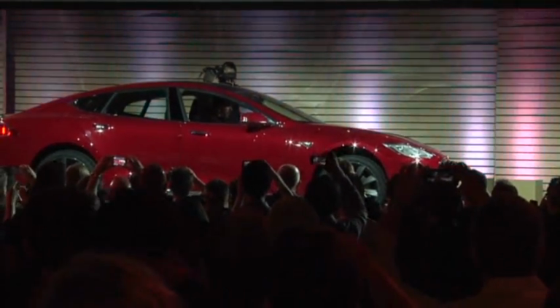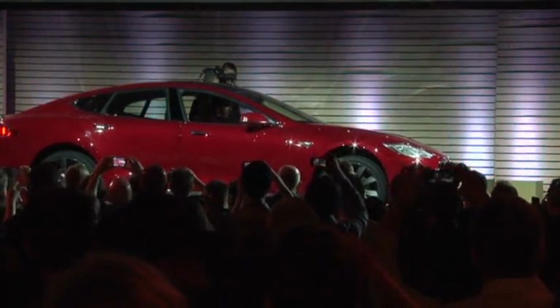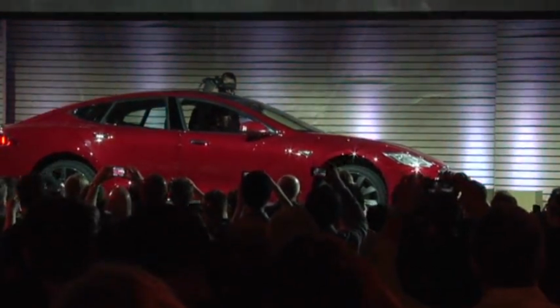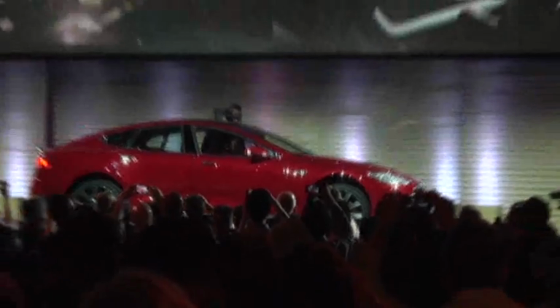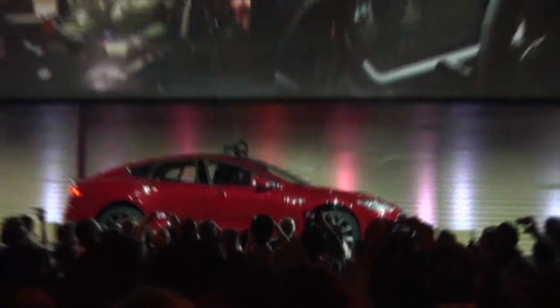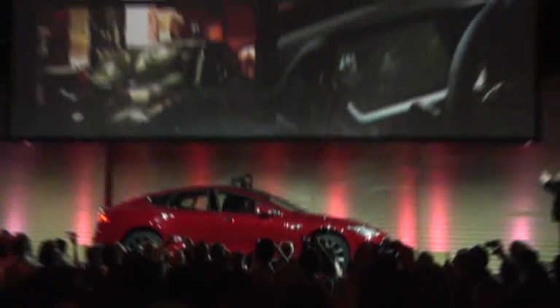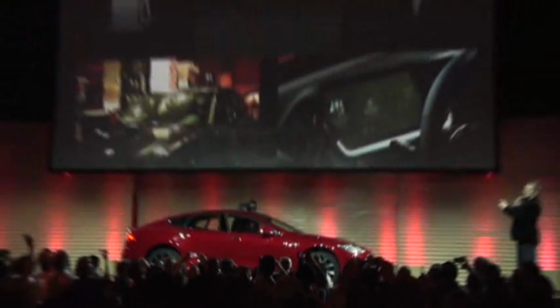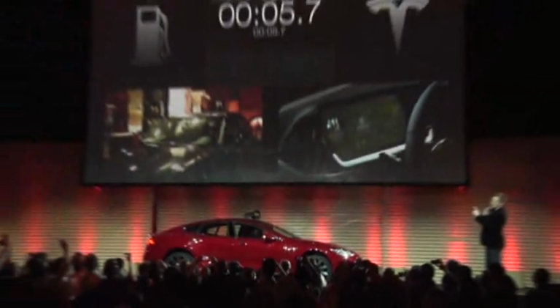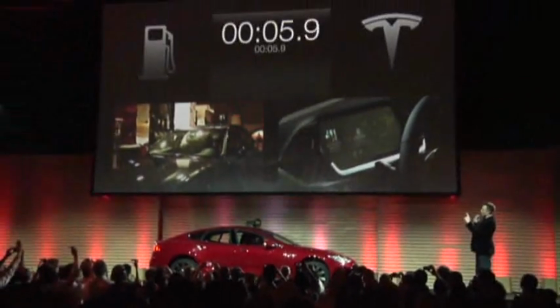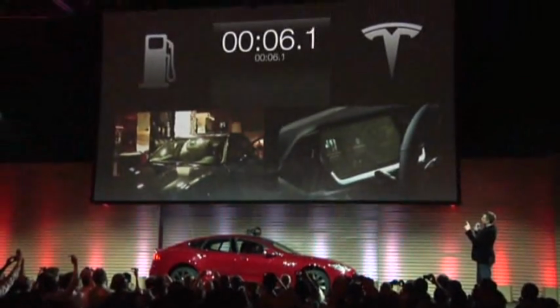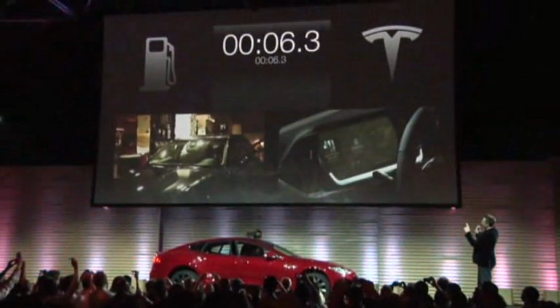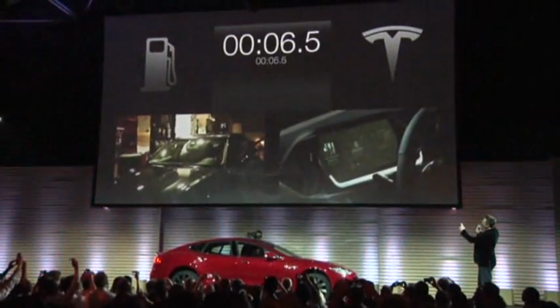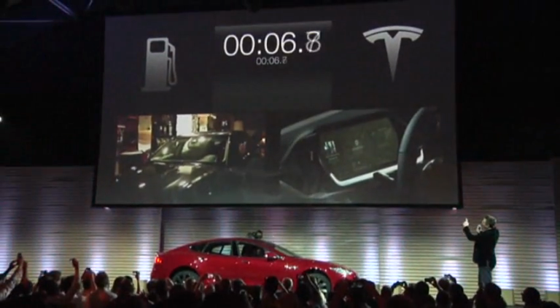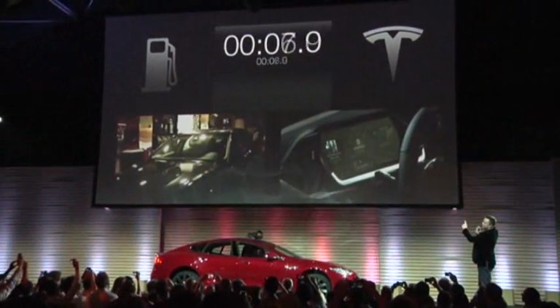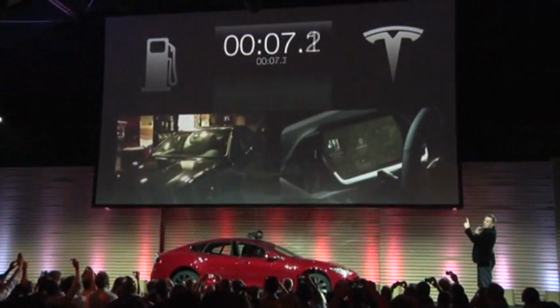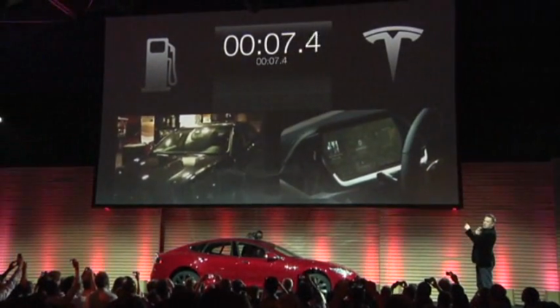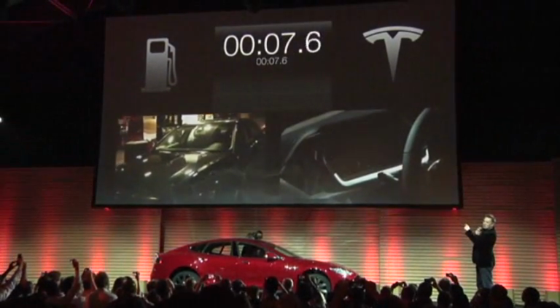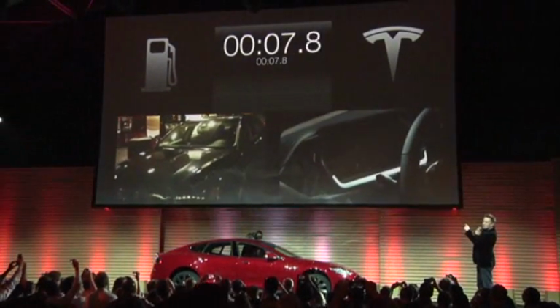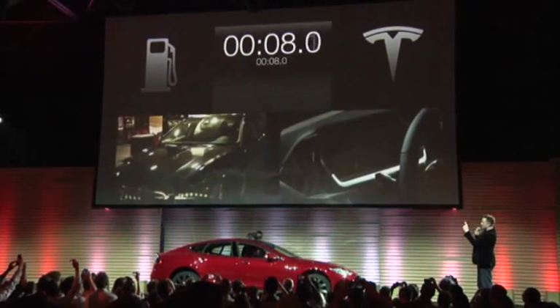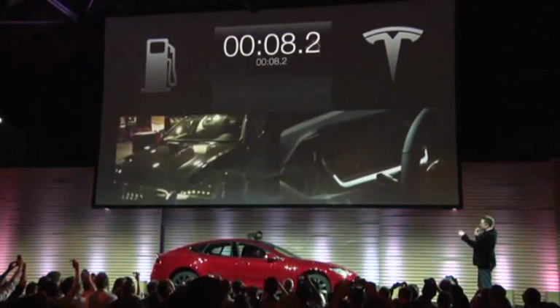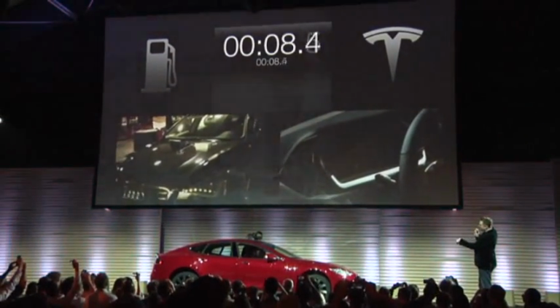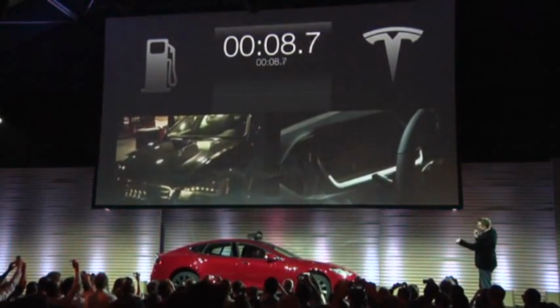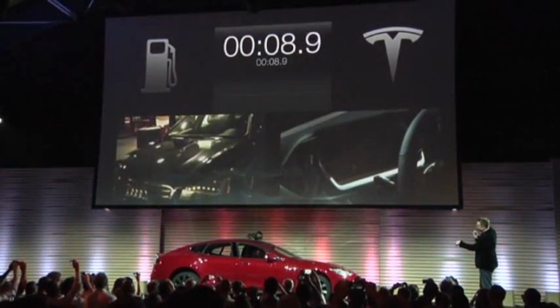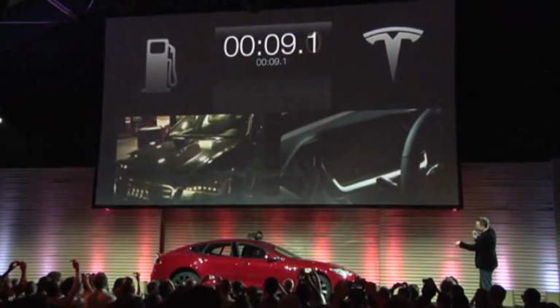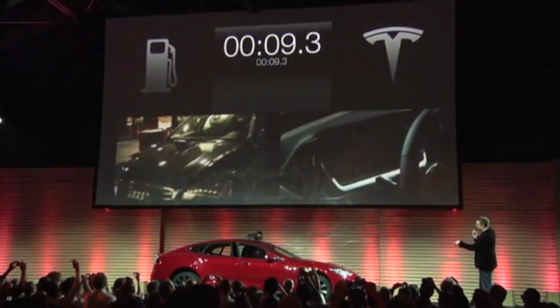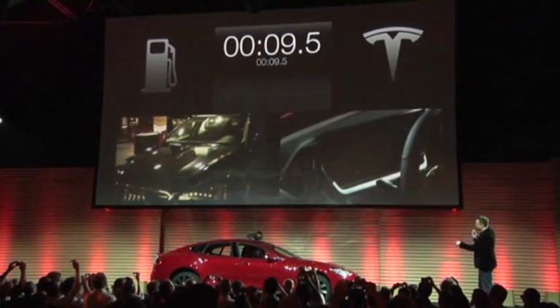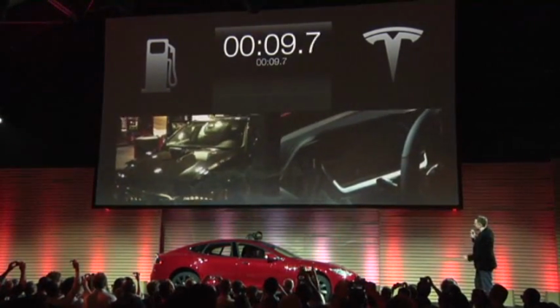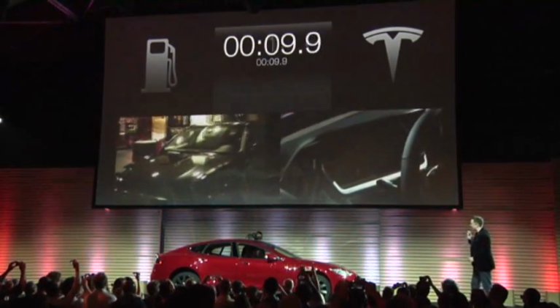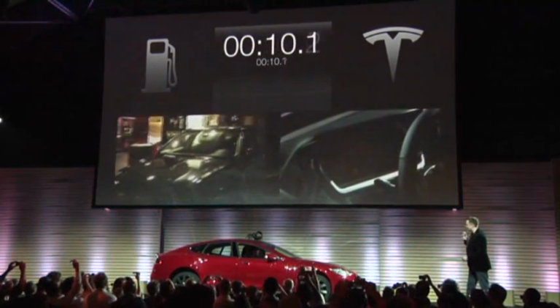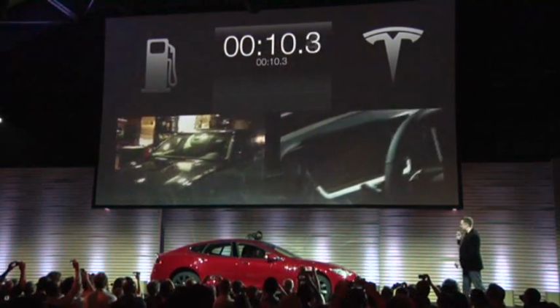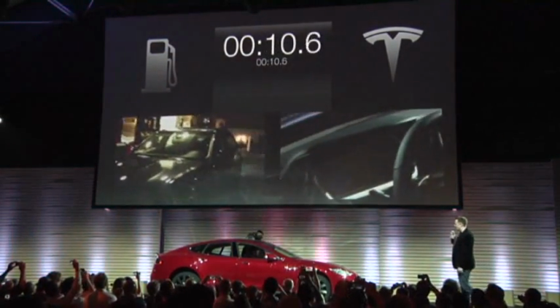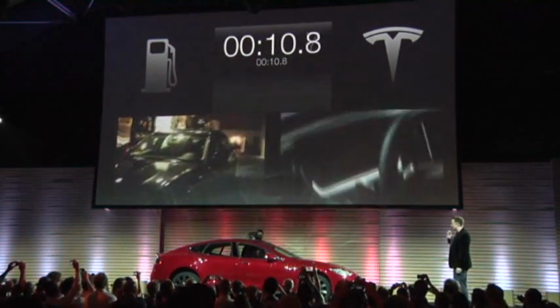We fill the gas station. The gas station's on the big screen, and there's the battery pack getting swapped out.